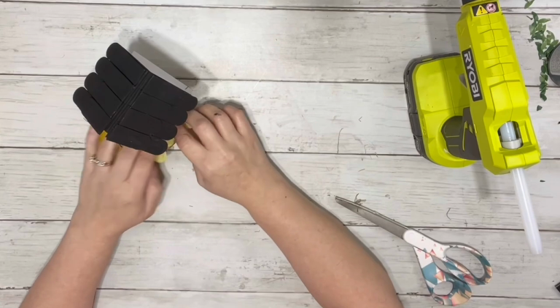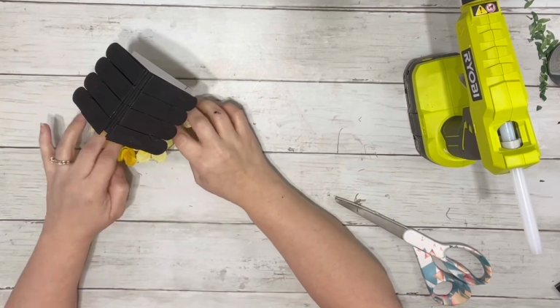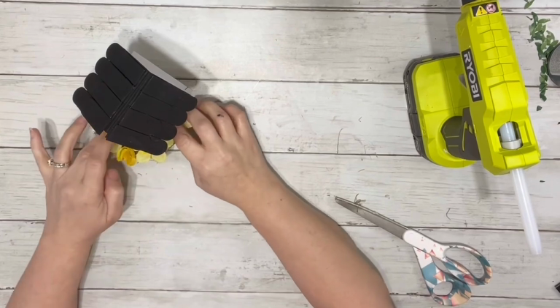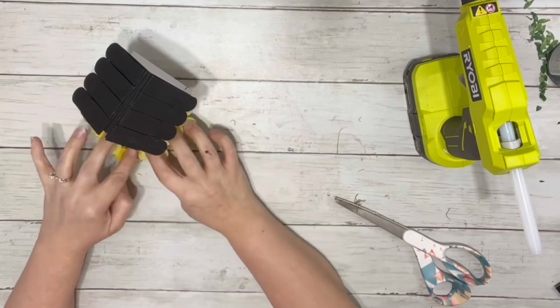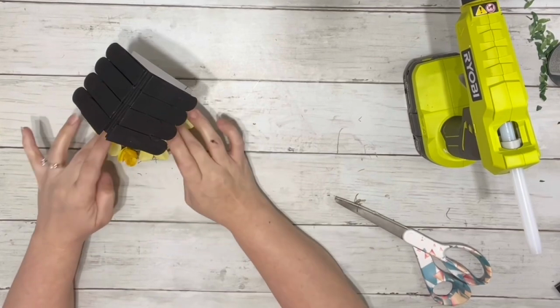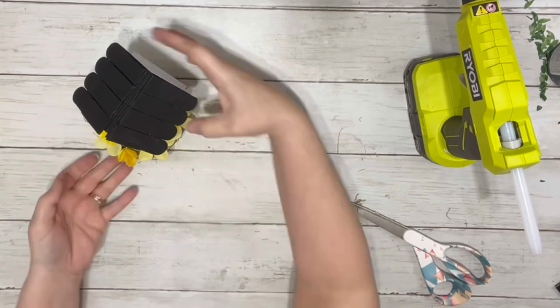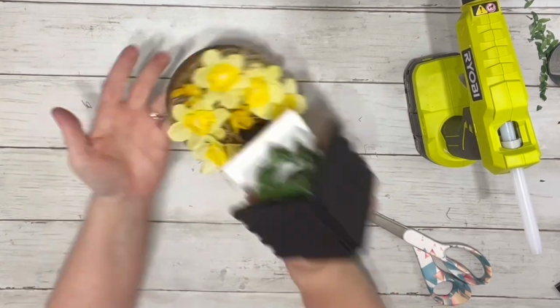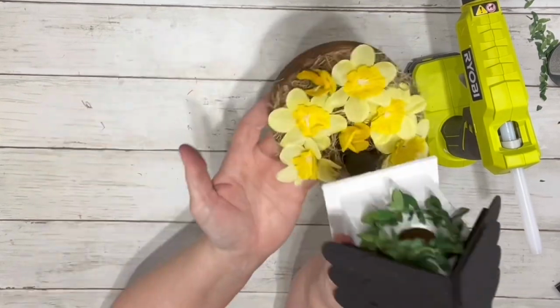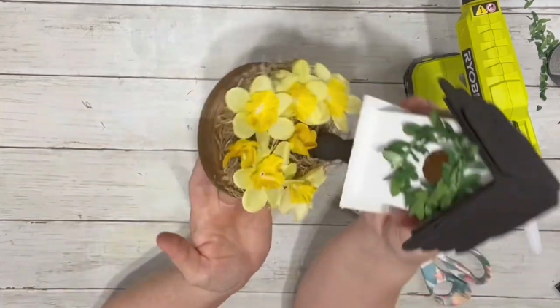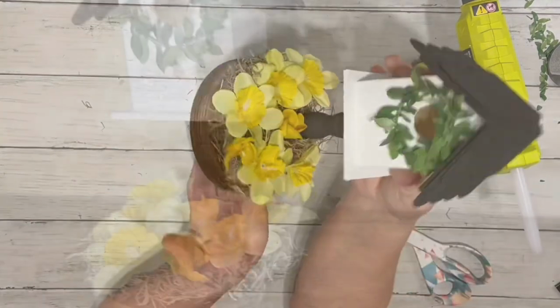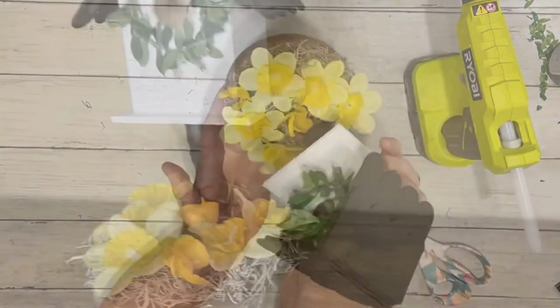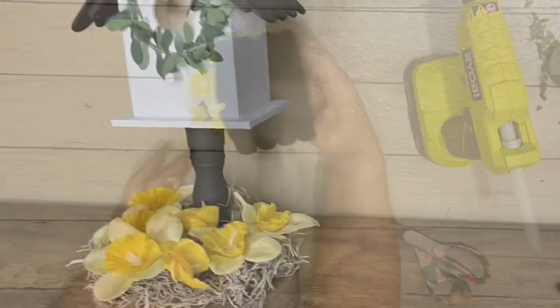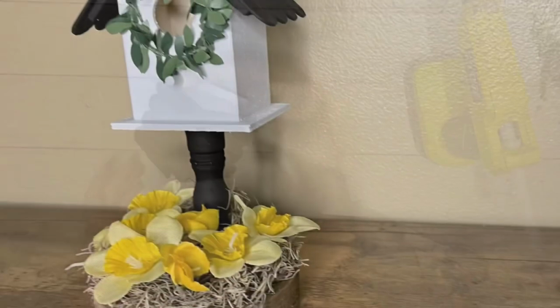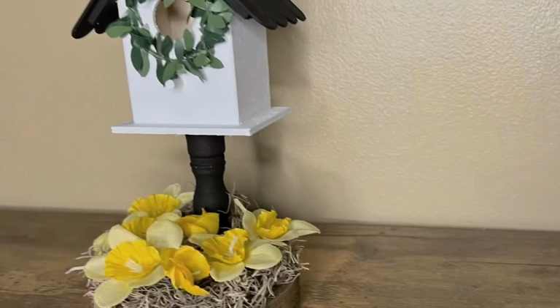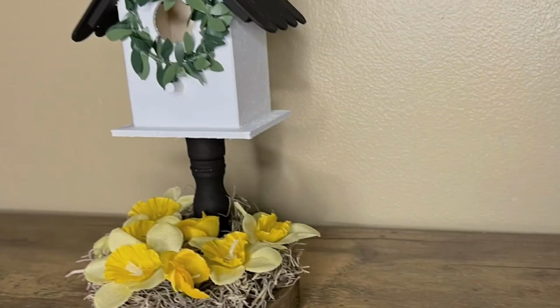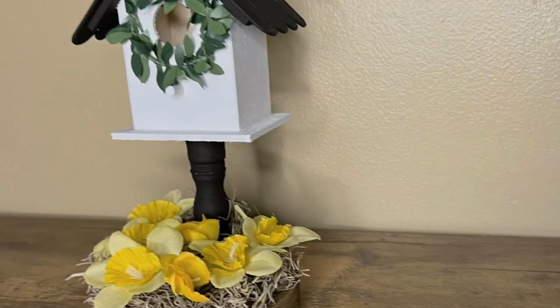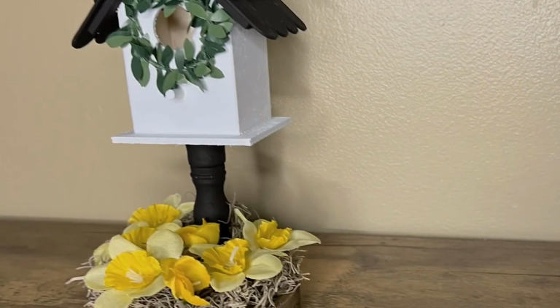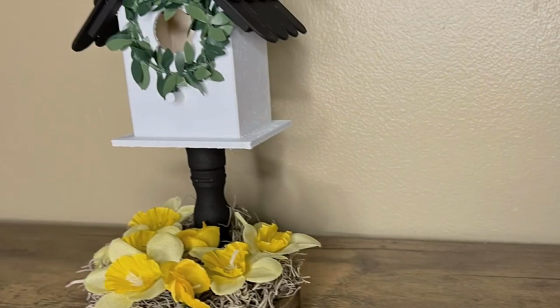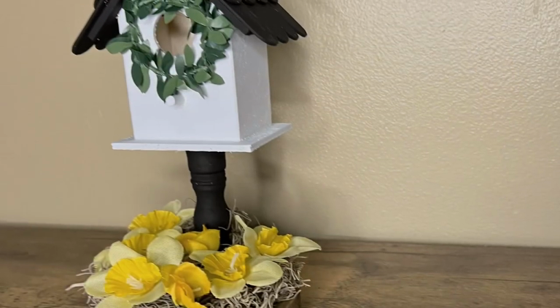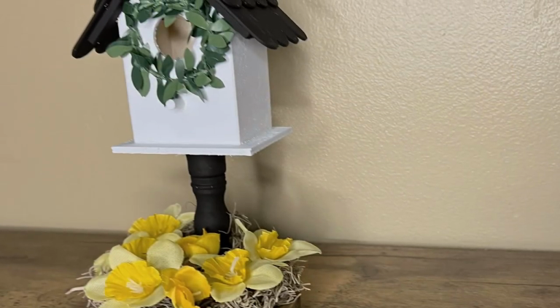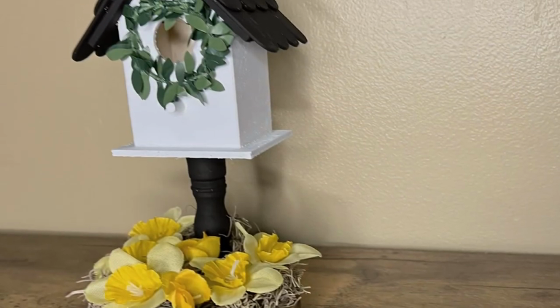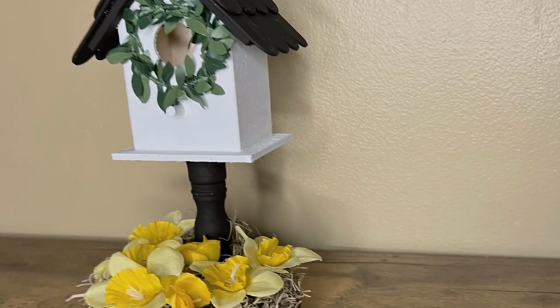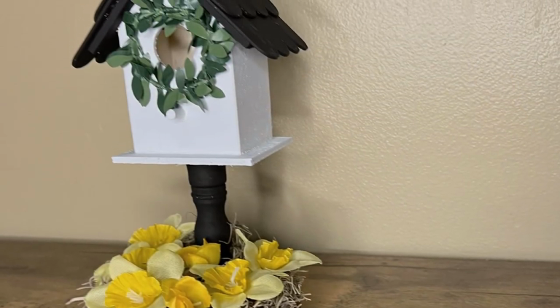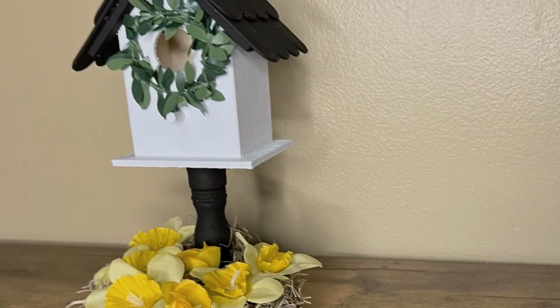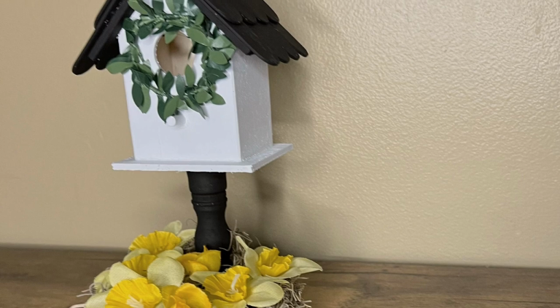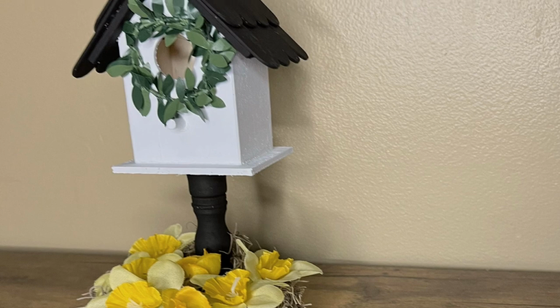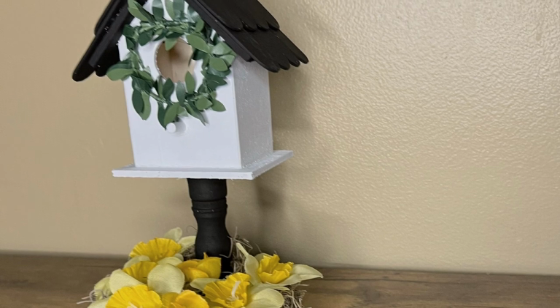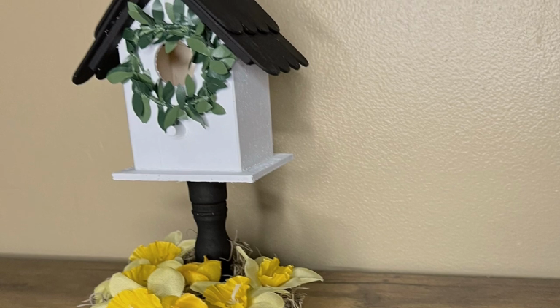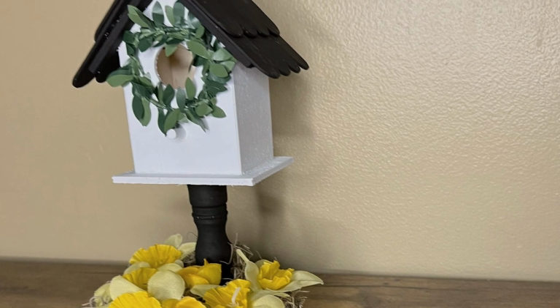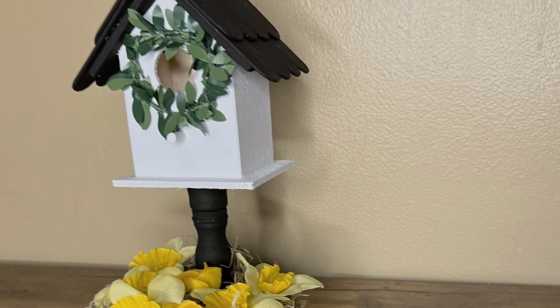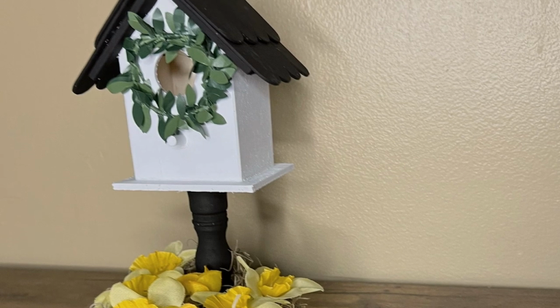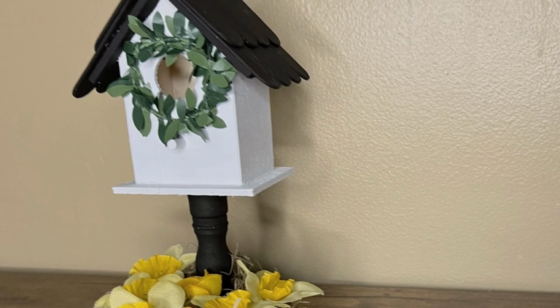And that is it. I just think it turned out so adorable. Thank you guys so much for watching, and I hope you enjoyed the video. Thank you.